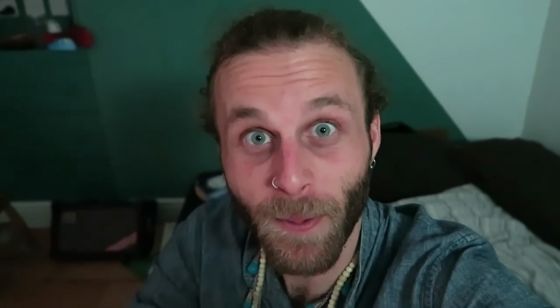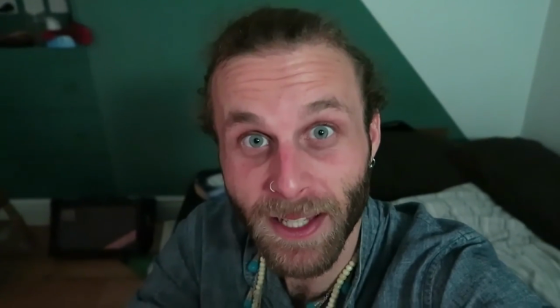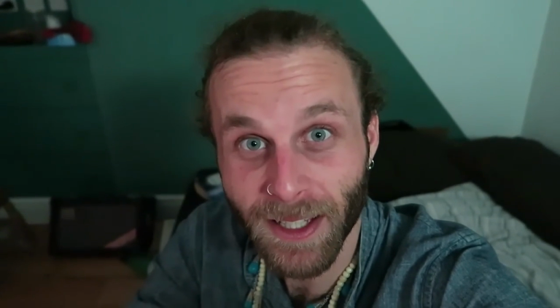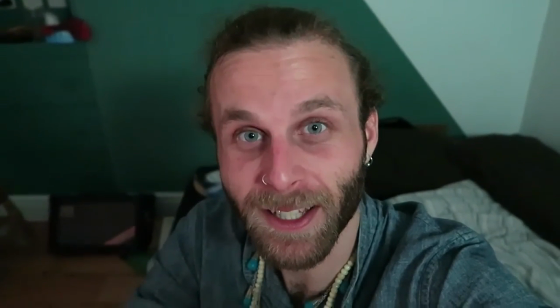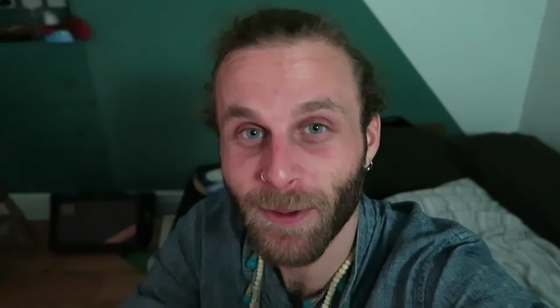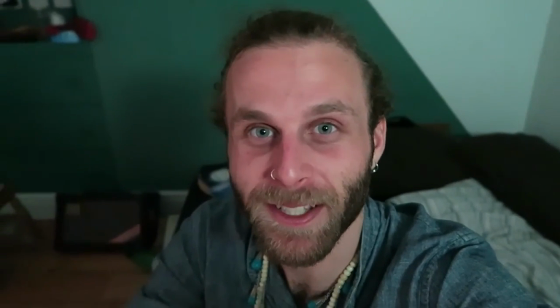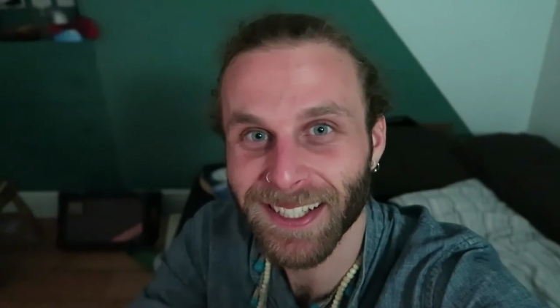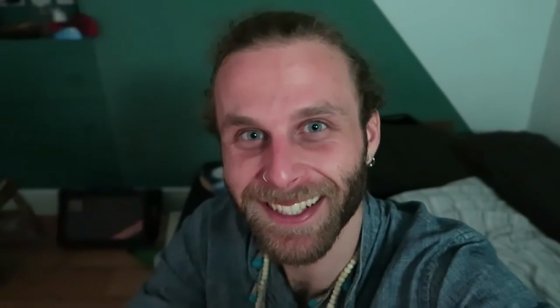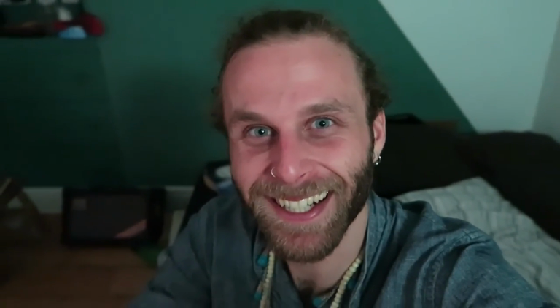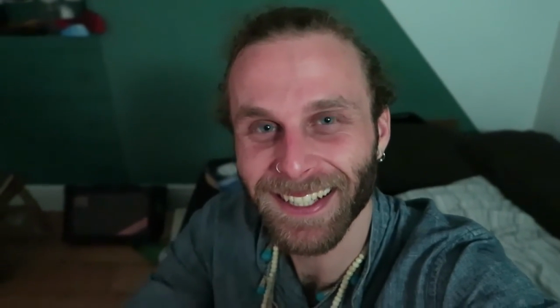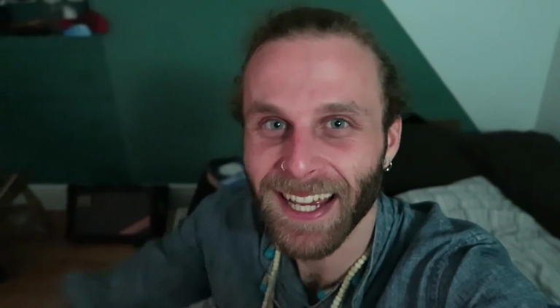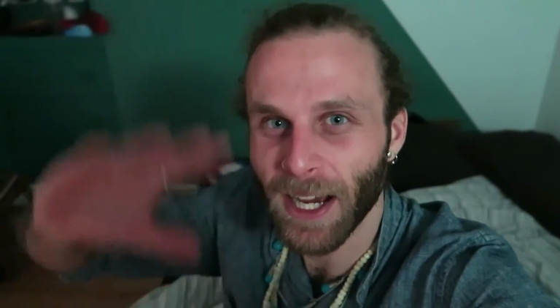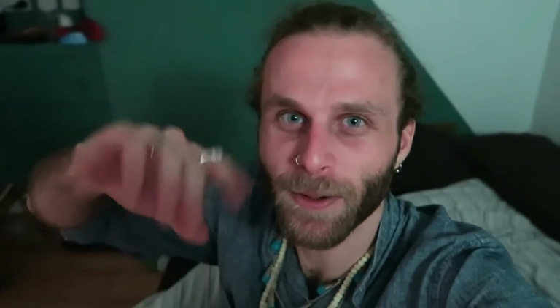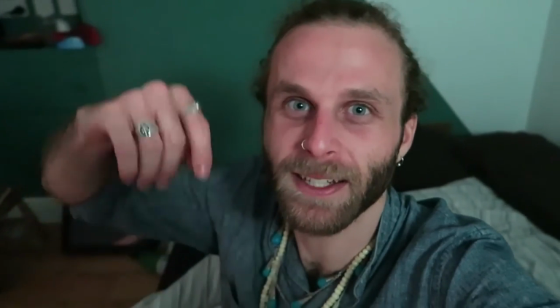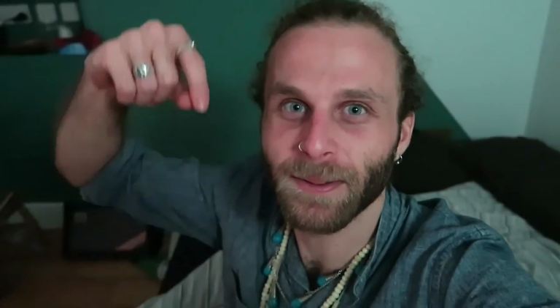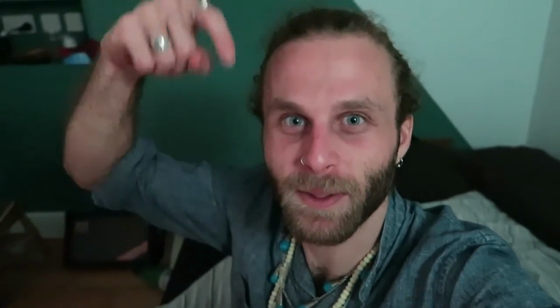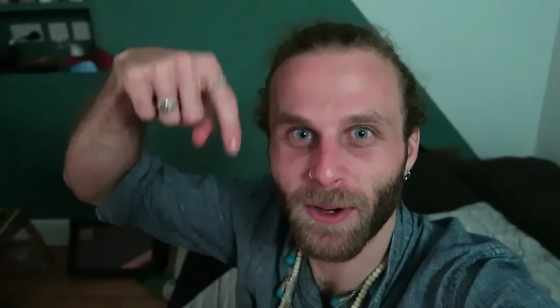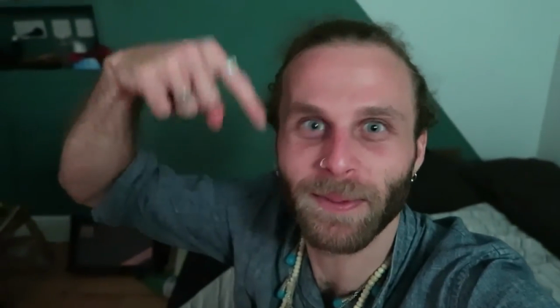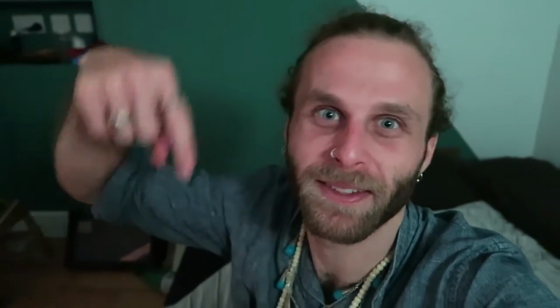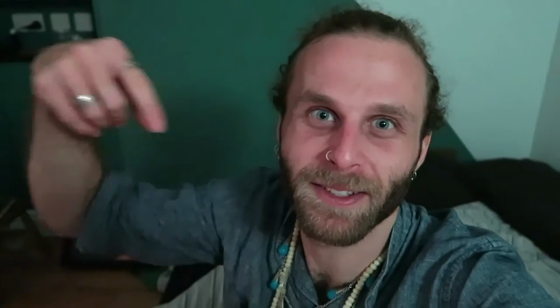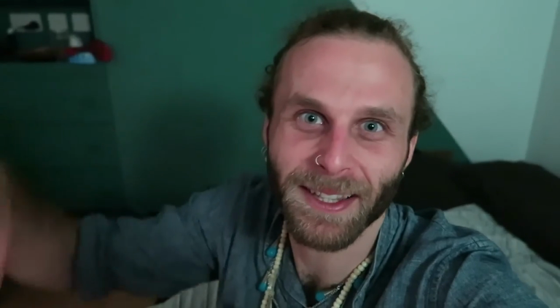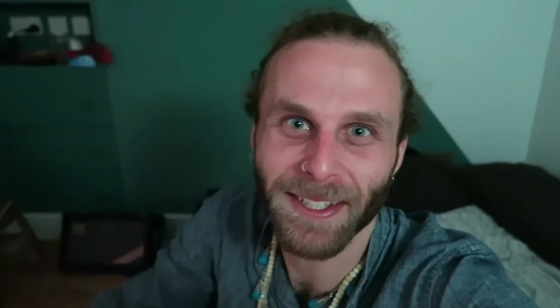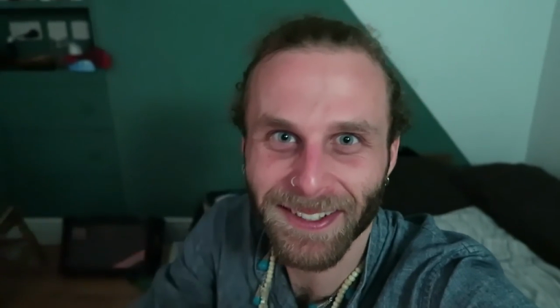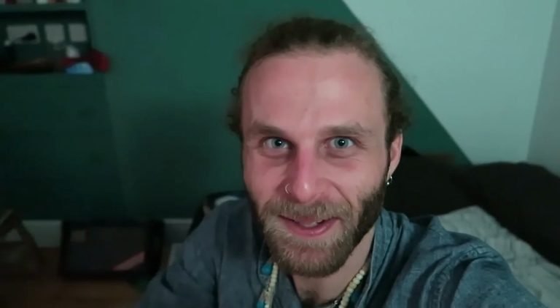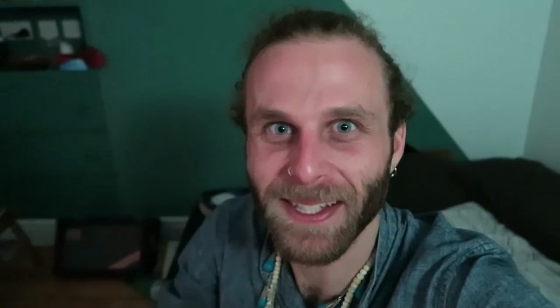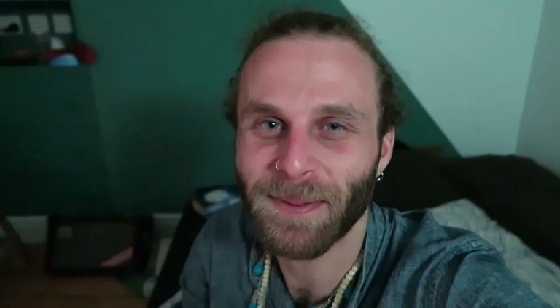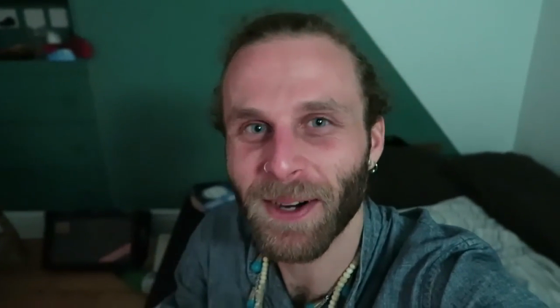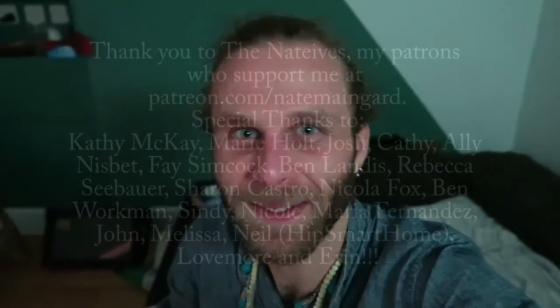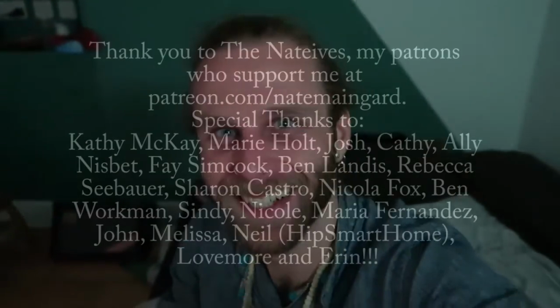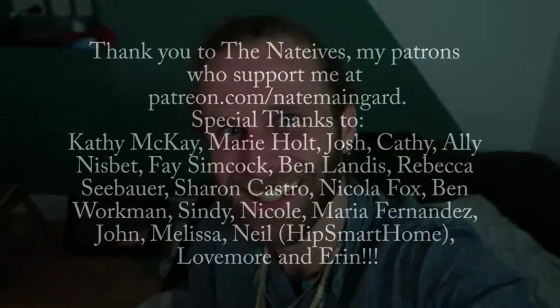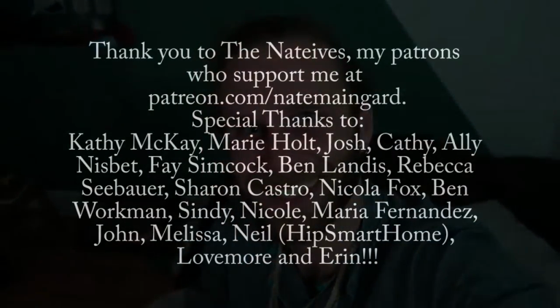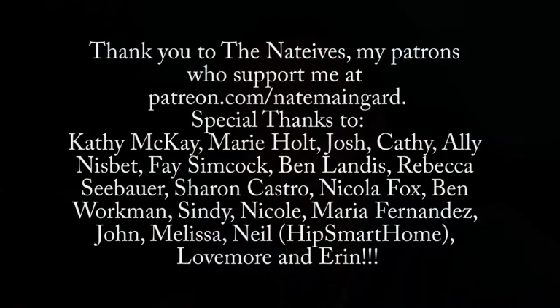You're amazing. Thank you for watching. Good night. And if you like the video, please subscribe. Thank you.